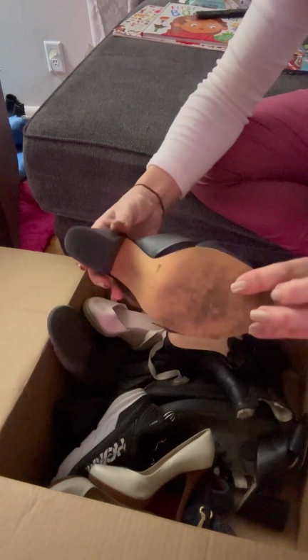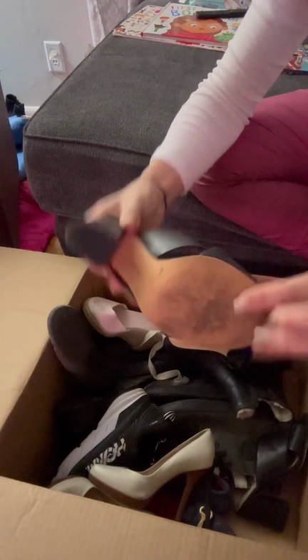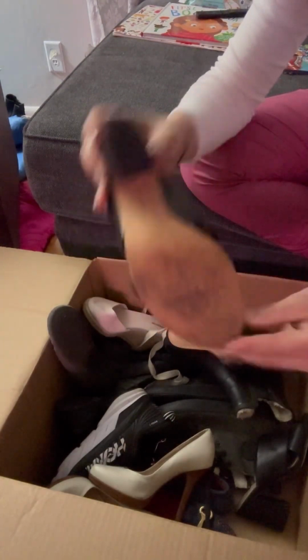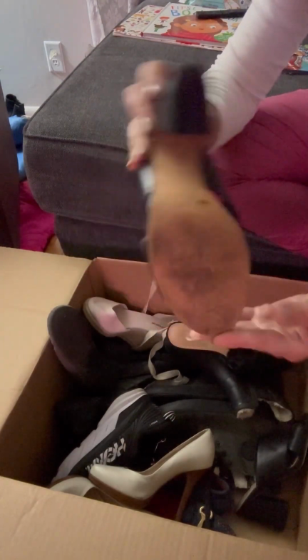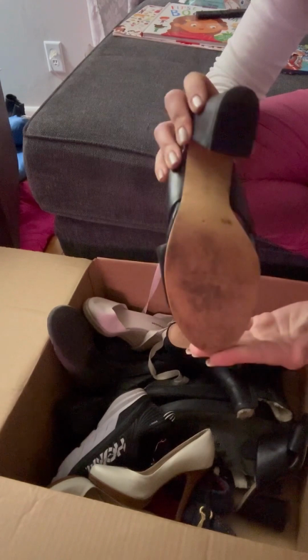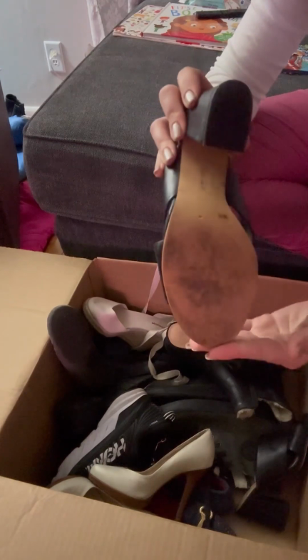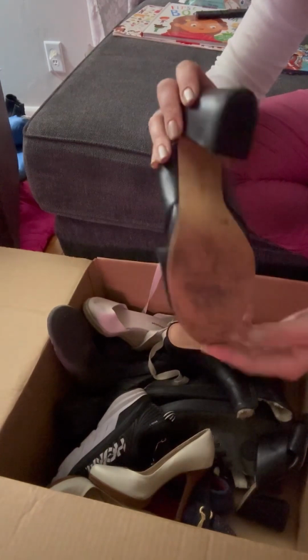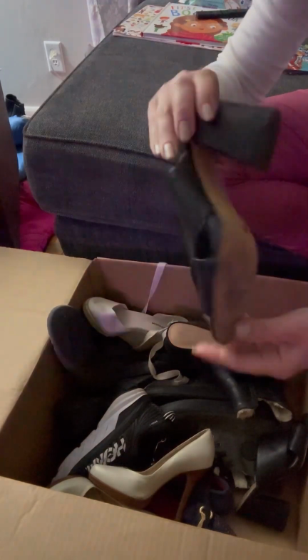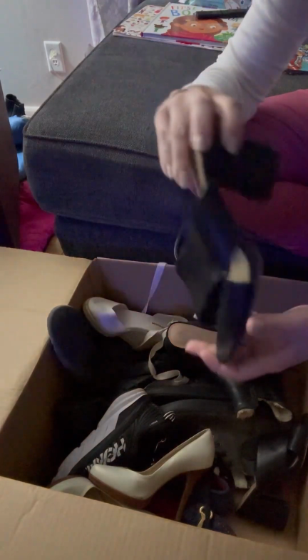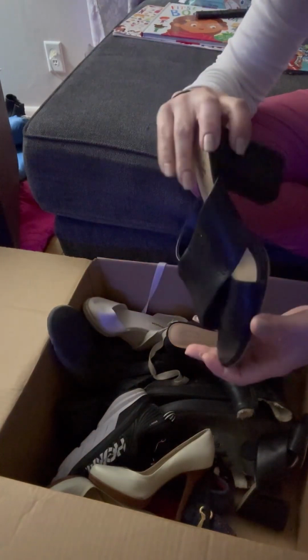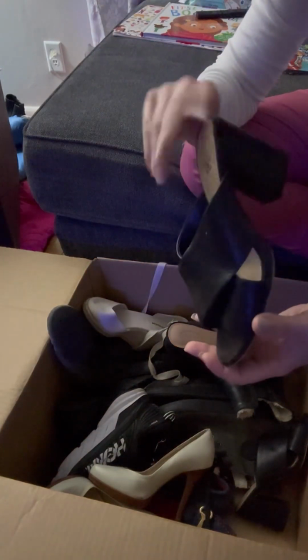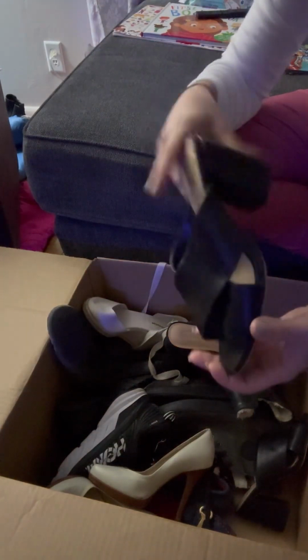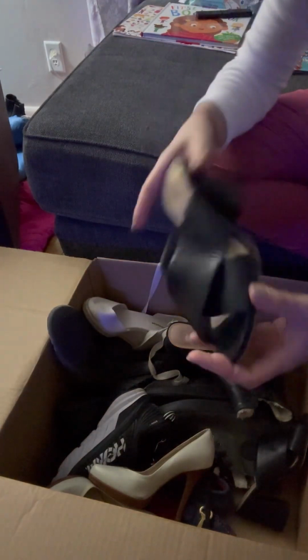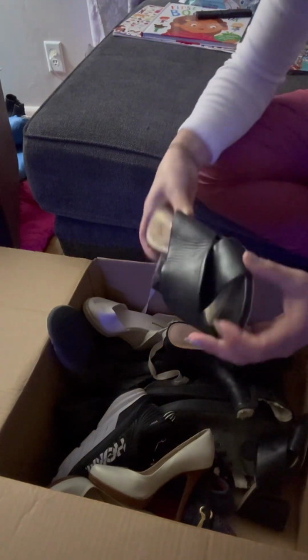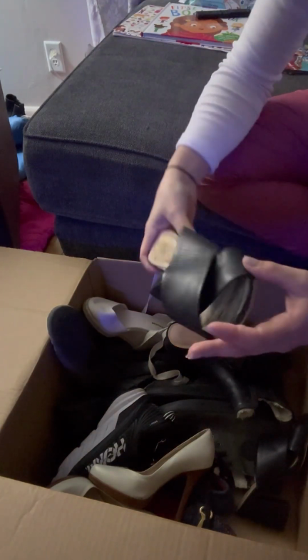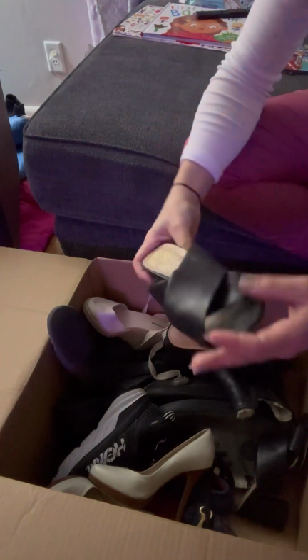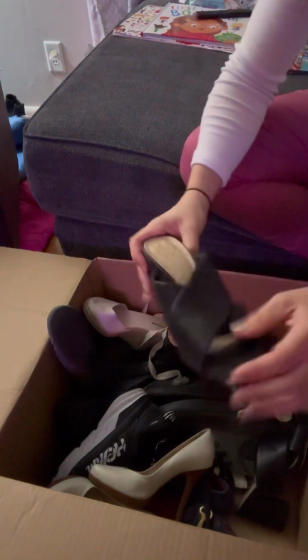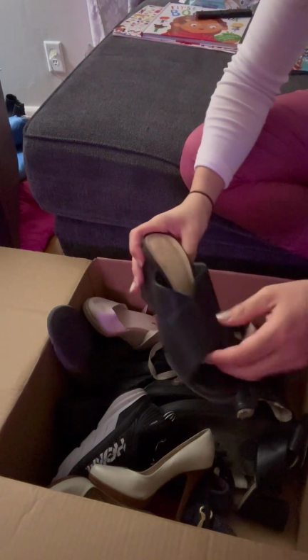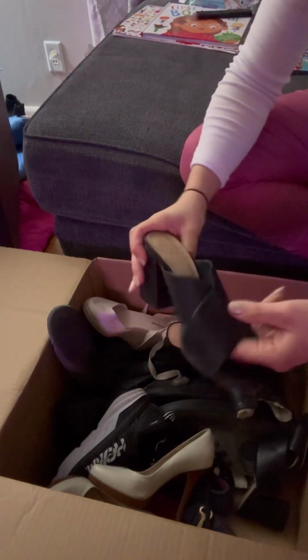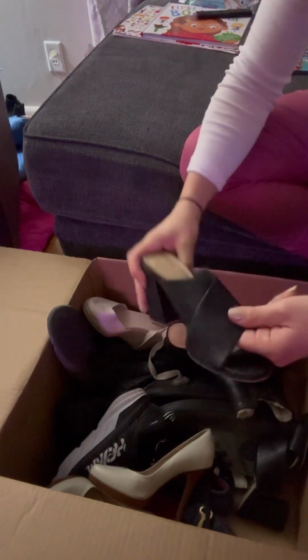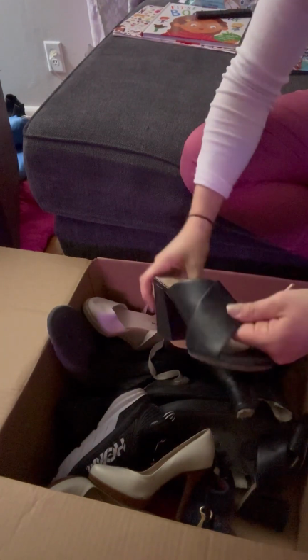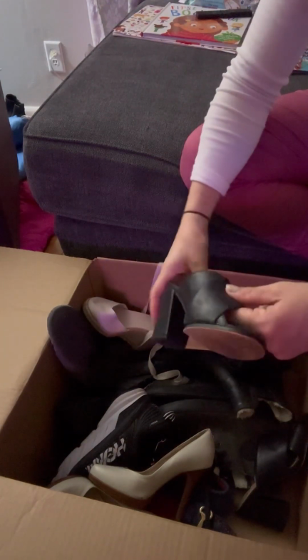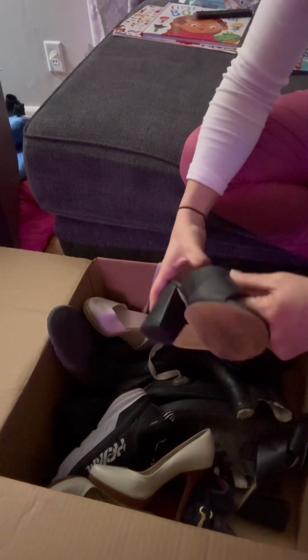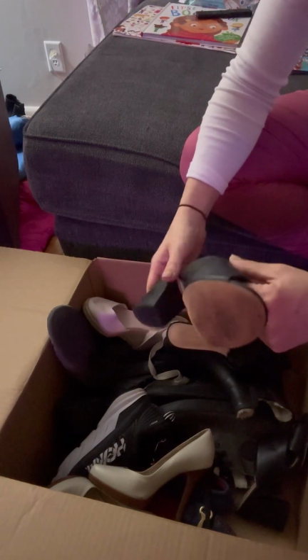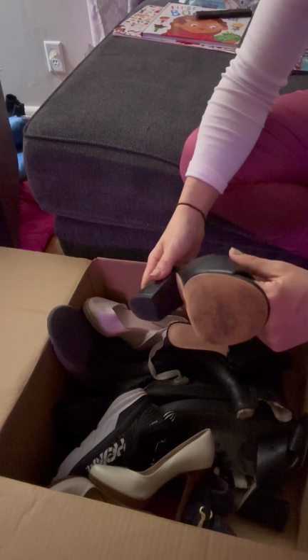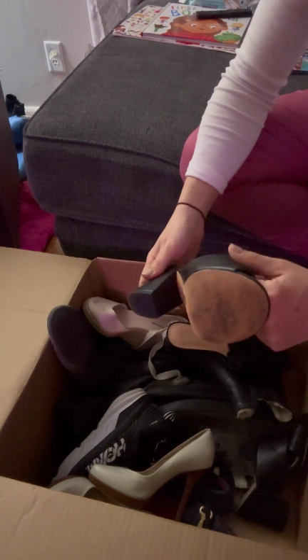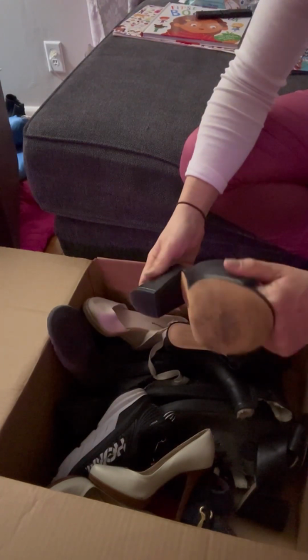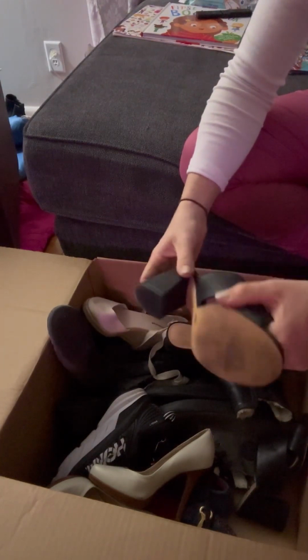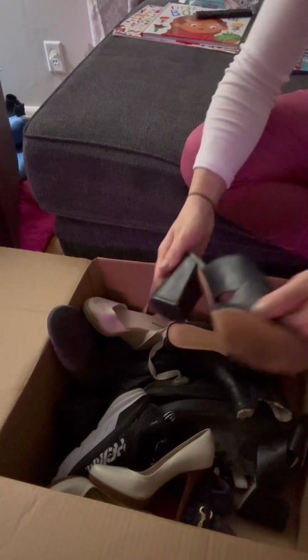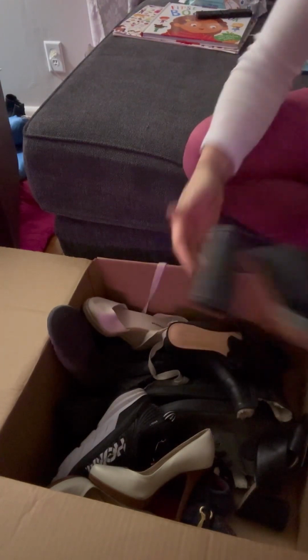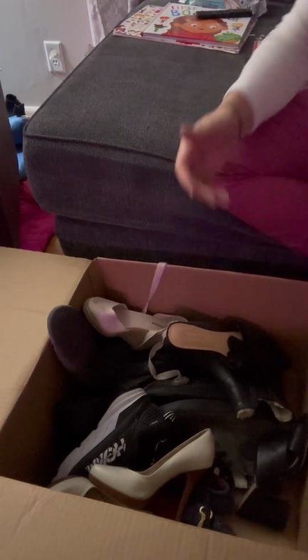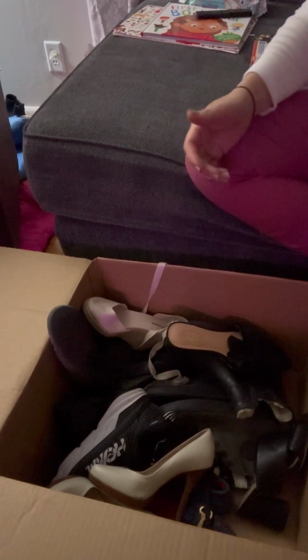These are a pair of Vince Camuto kind of sandal heels and they are a size 7M.